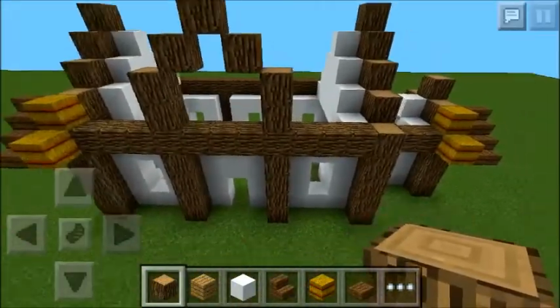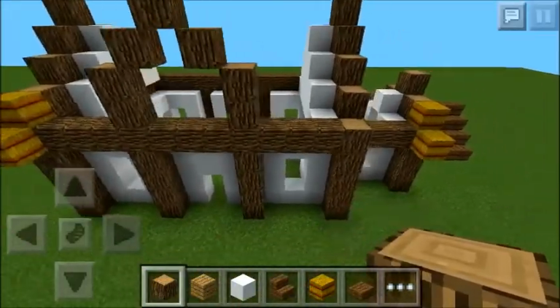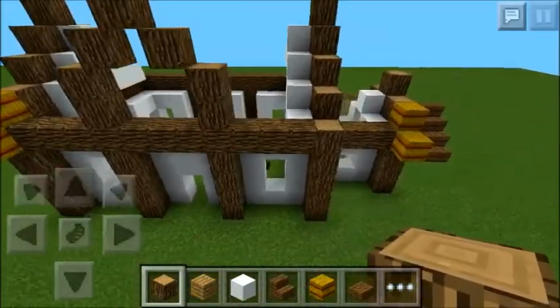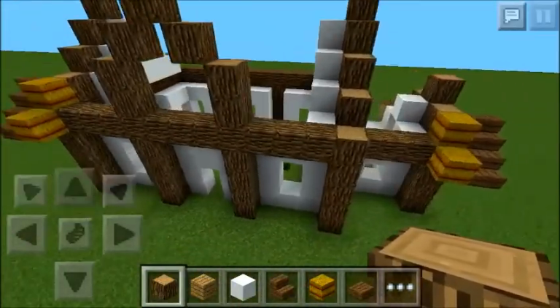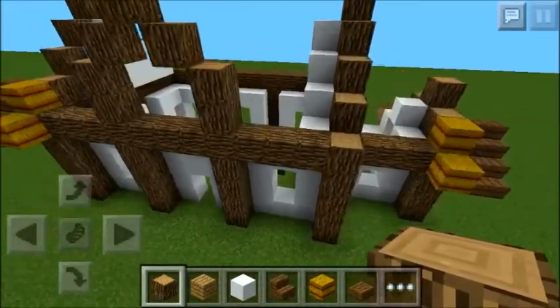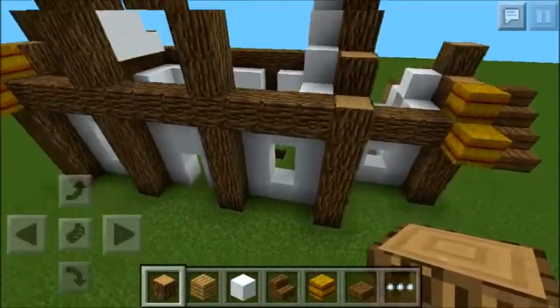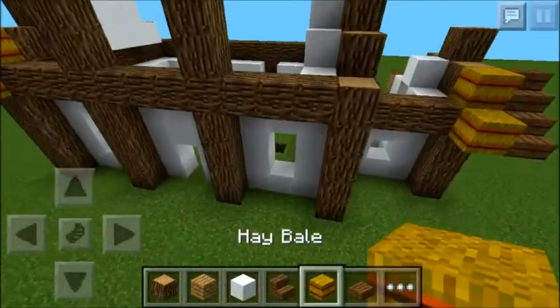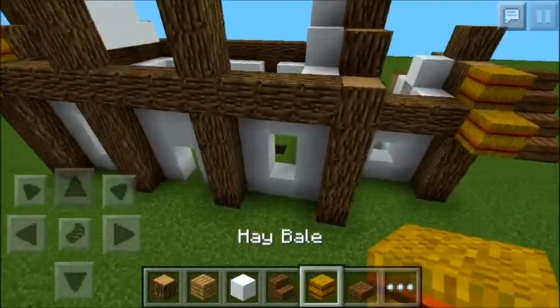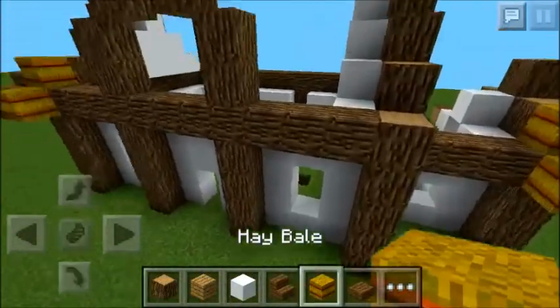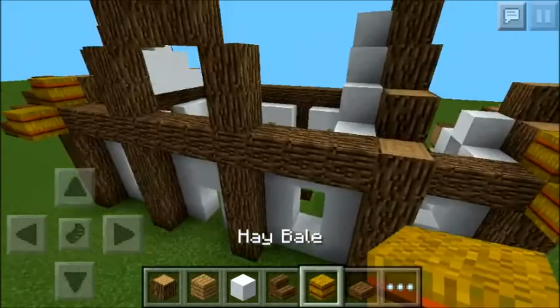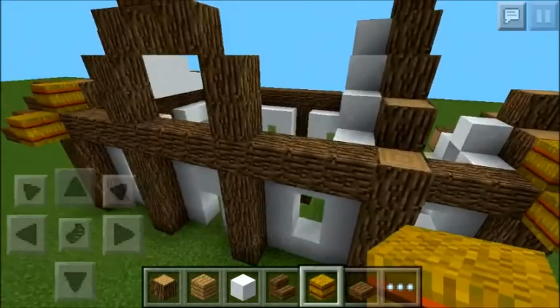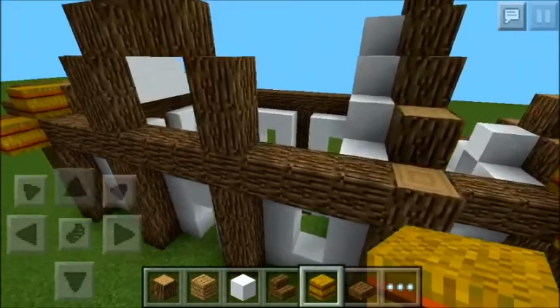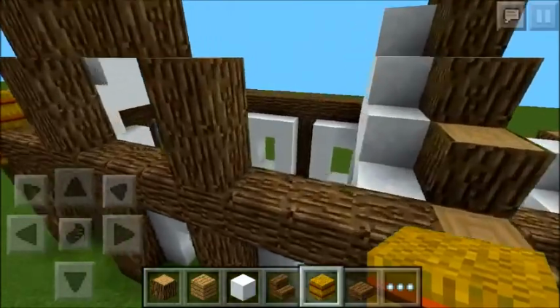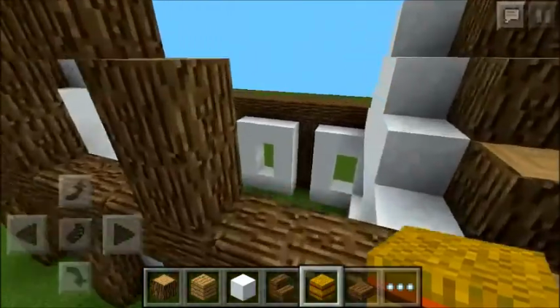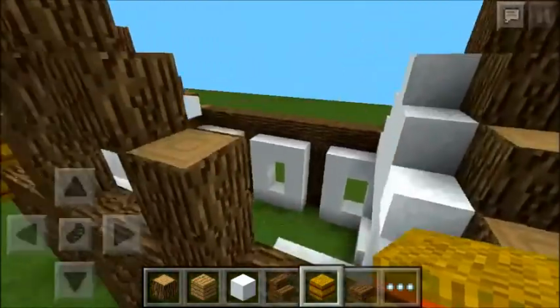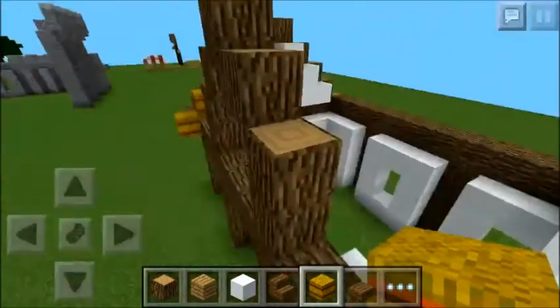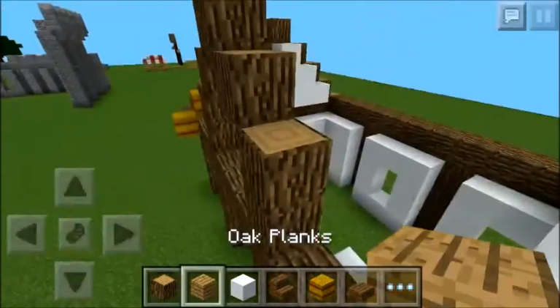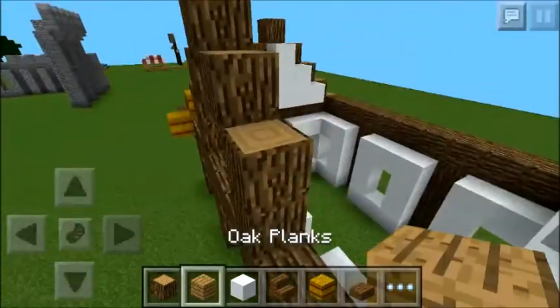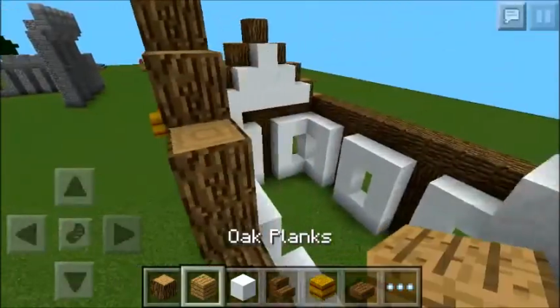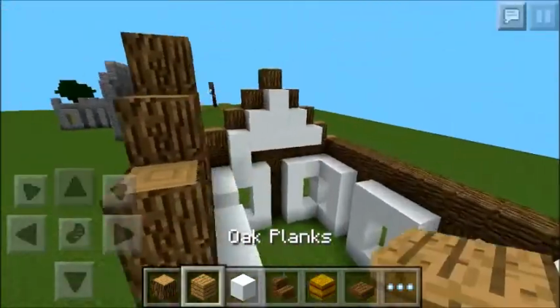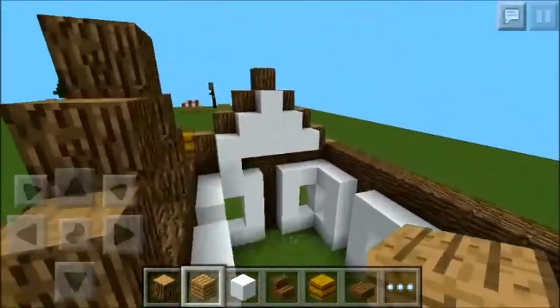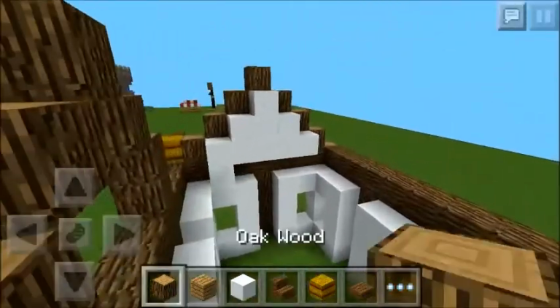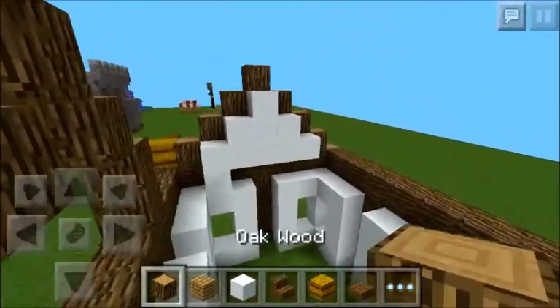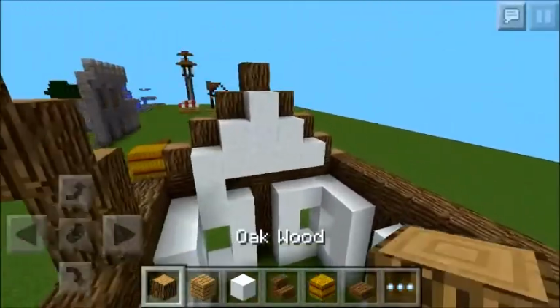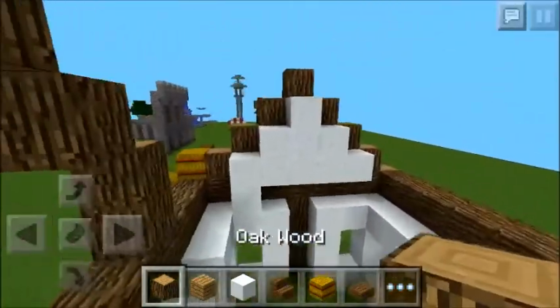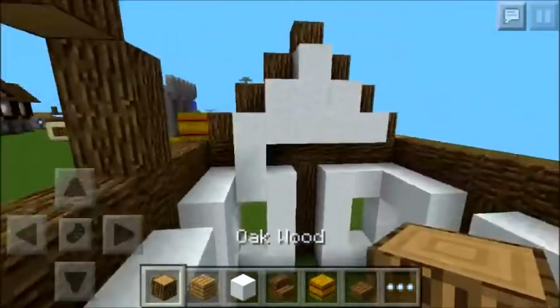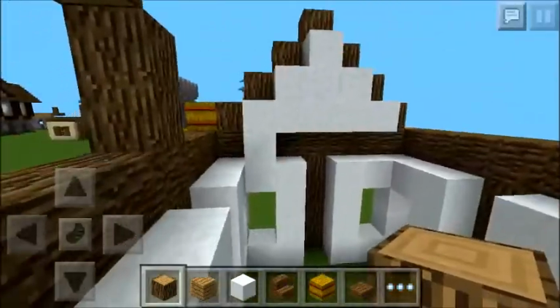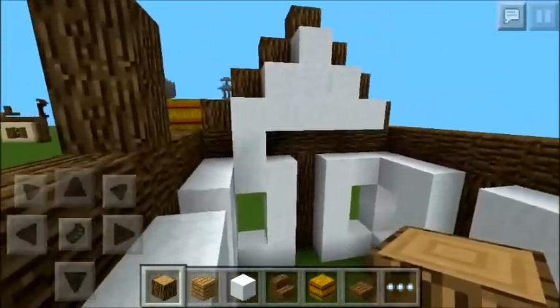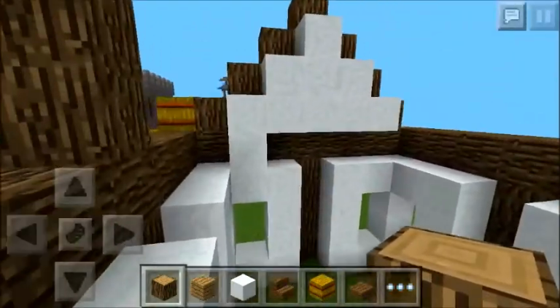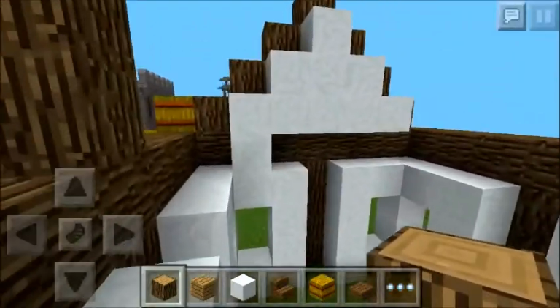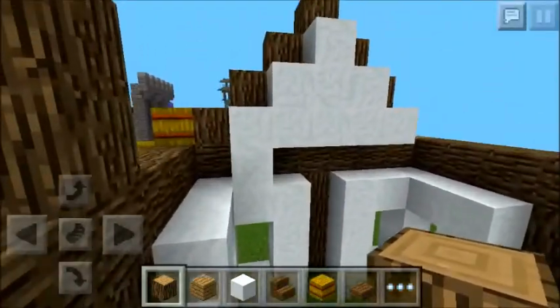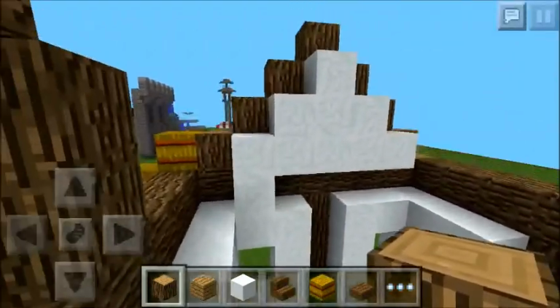Once you've done that, we're just going to fill in the roof with oak logs. This allows us to place the hay bales on top.